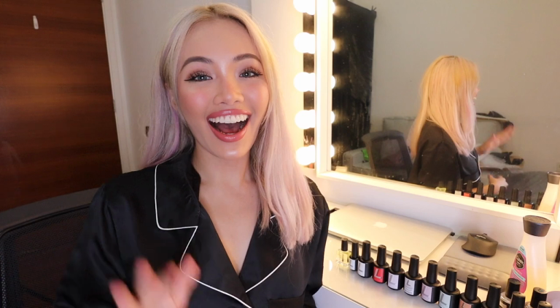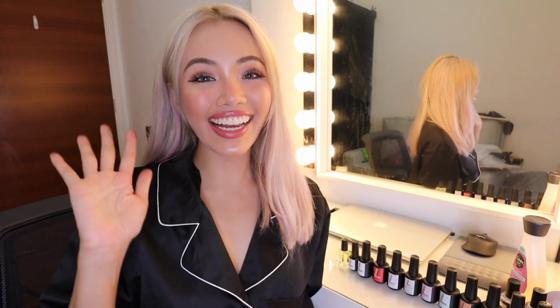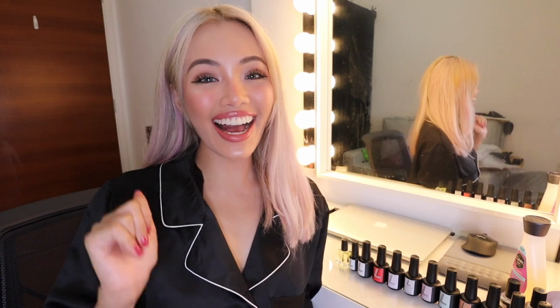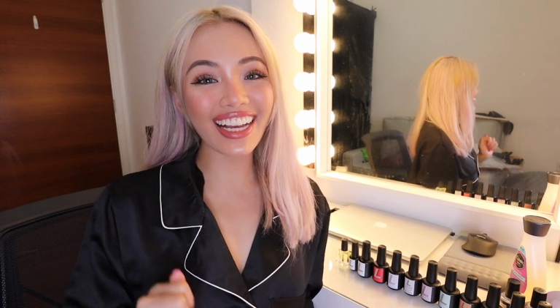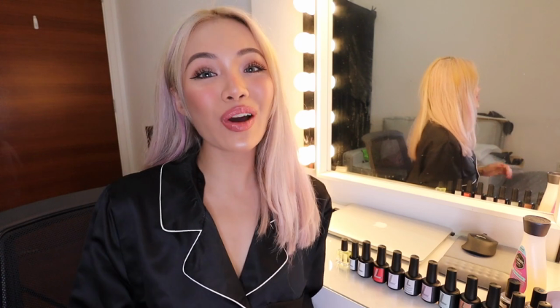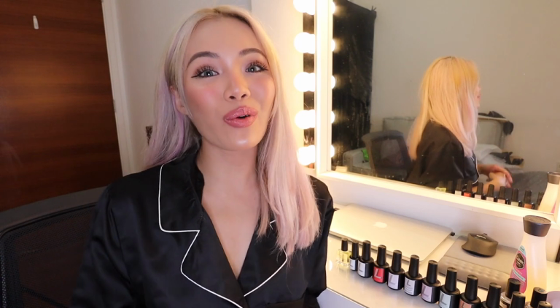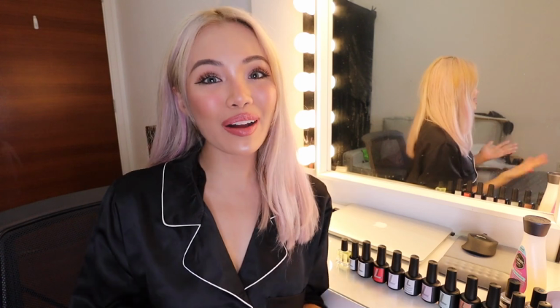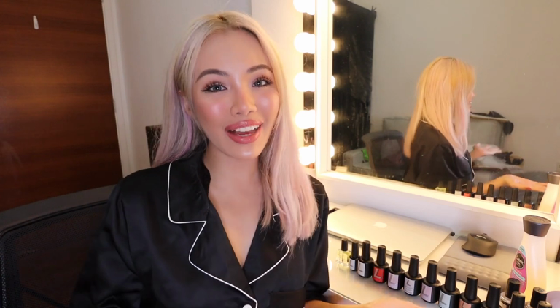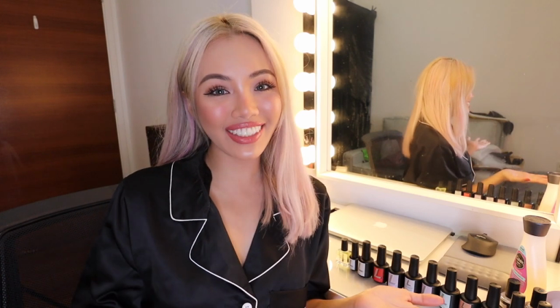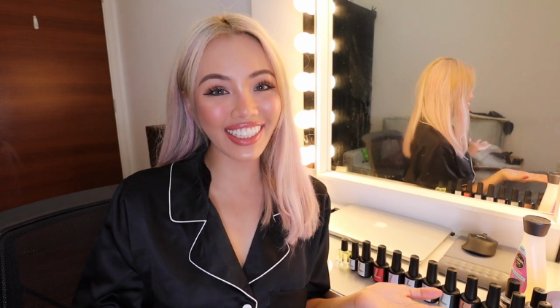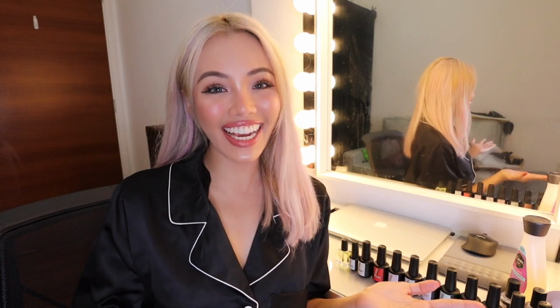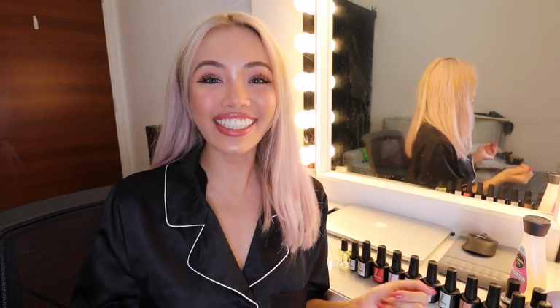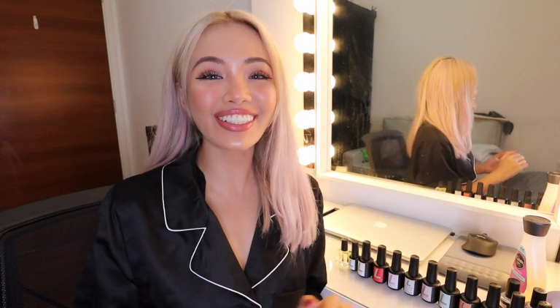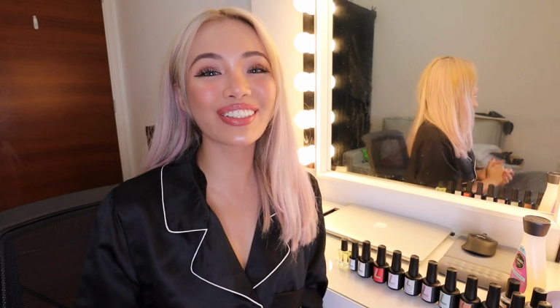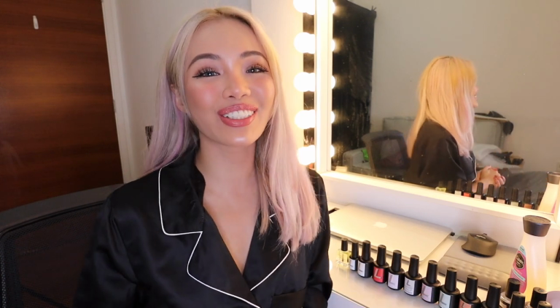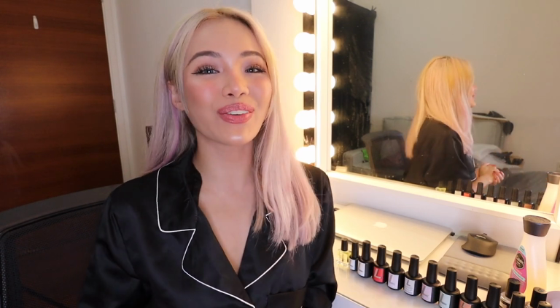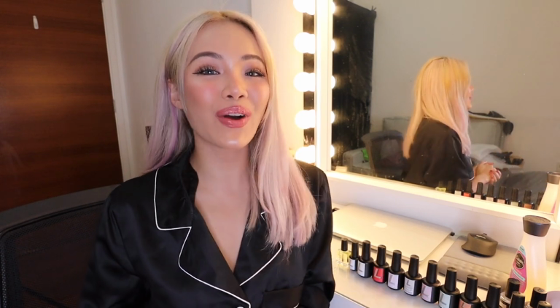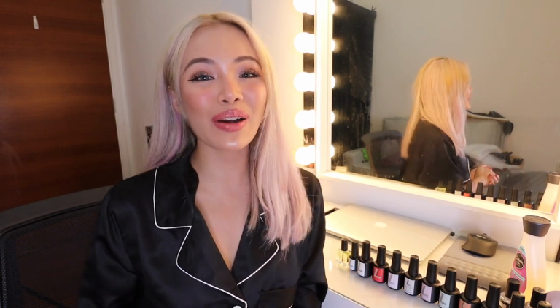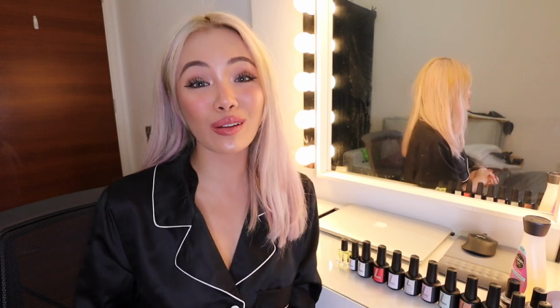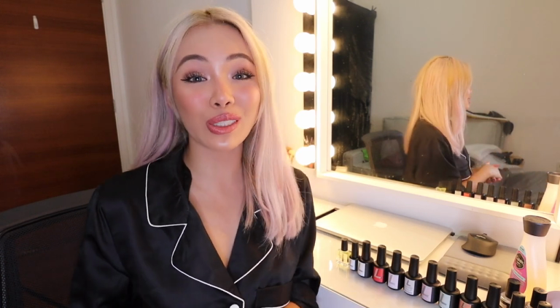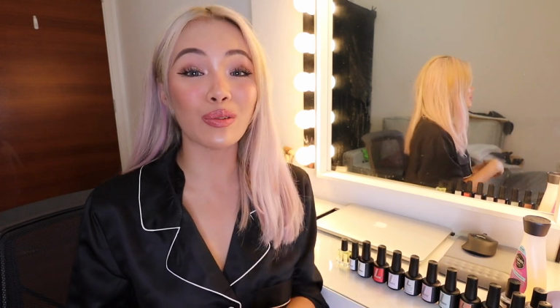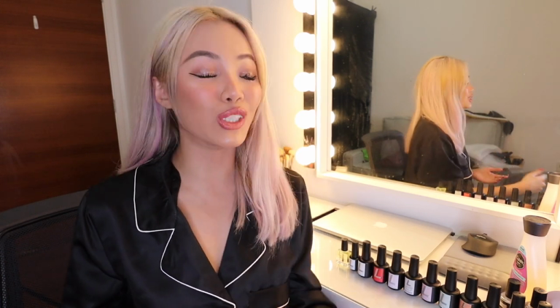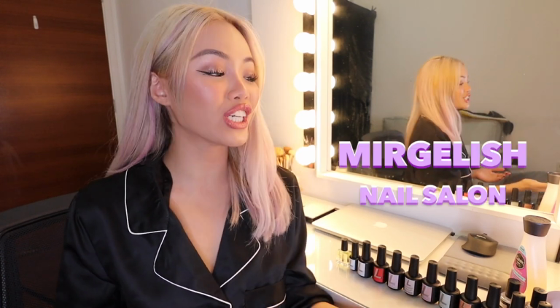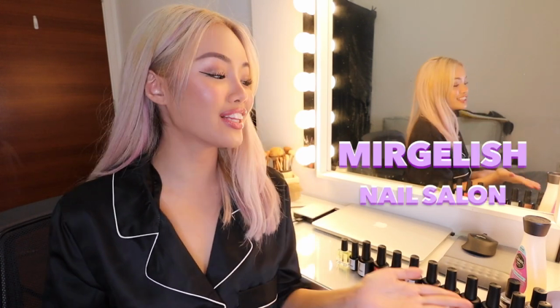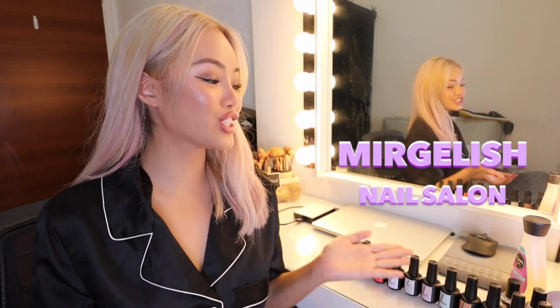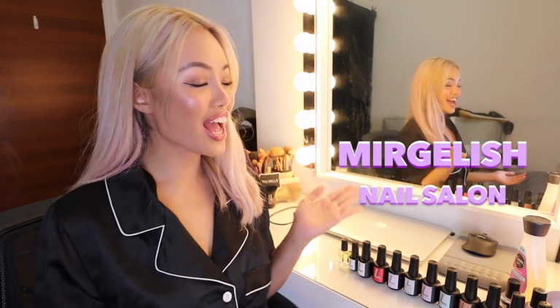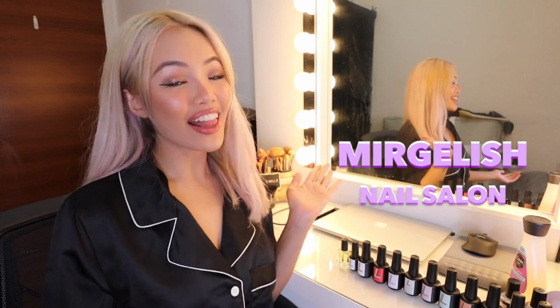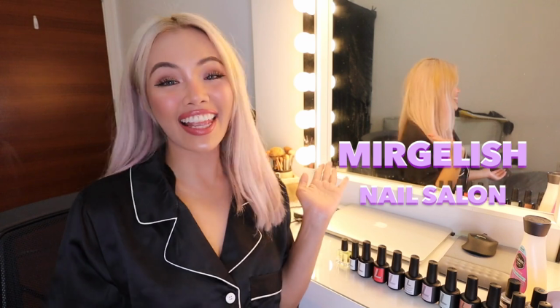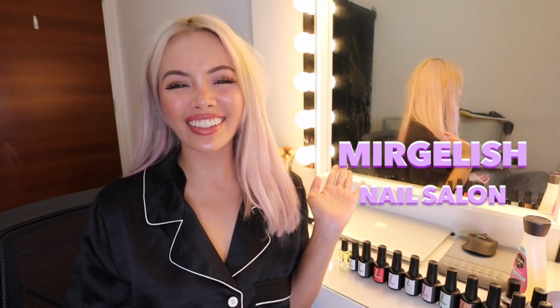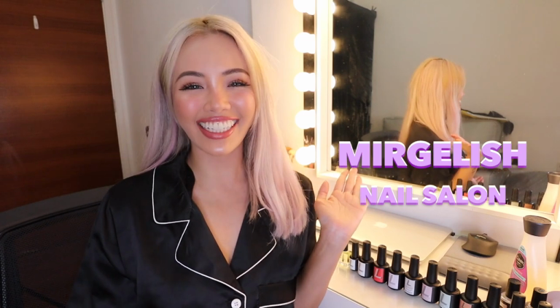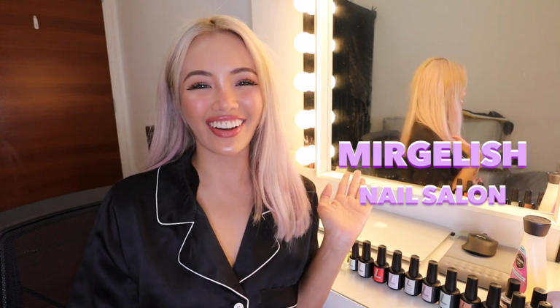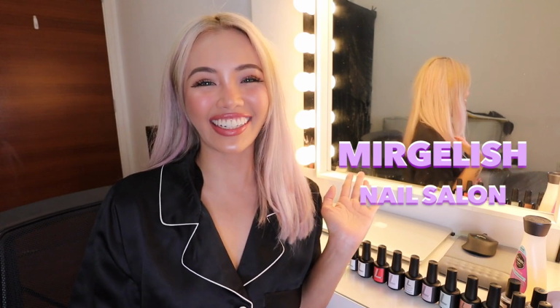Hi guys! Welcome back to my channel. Also, welcome to Majelish Nail Salon.